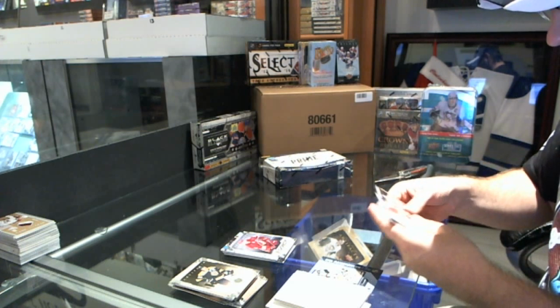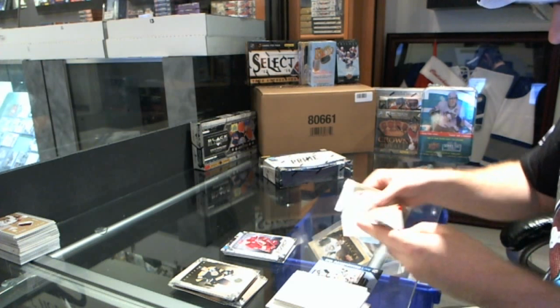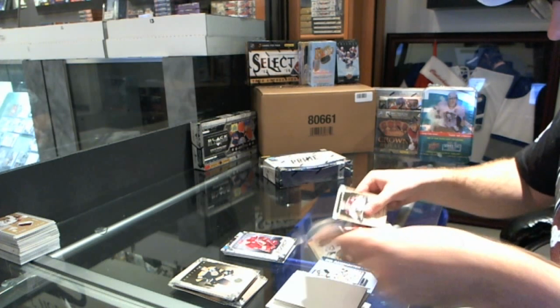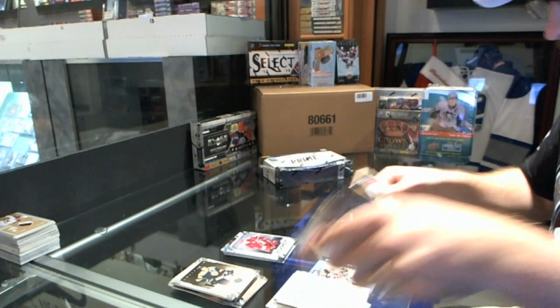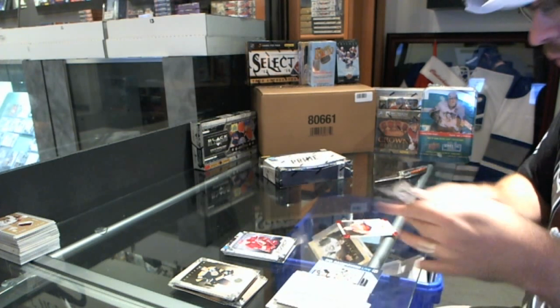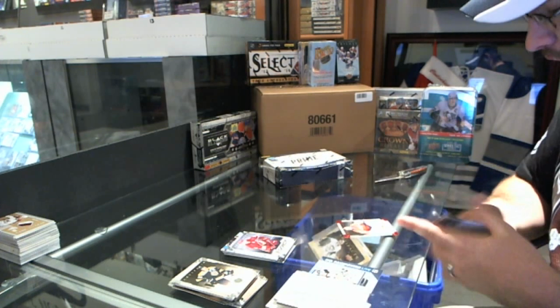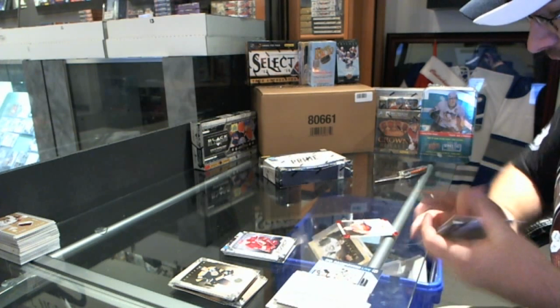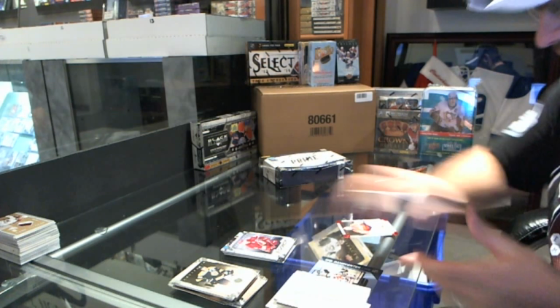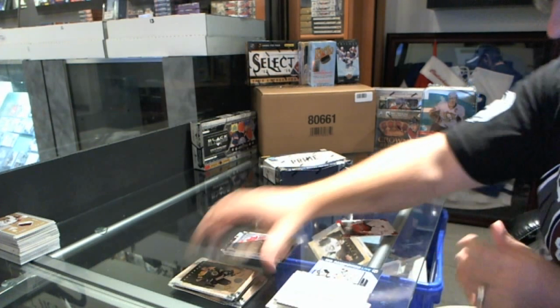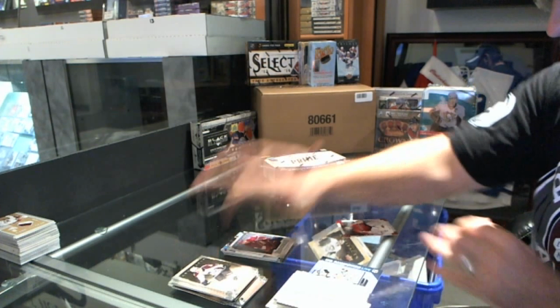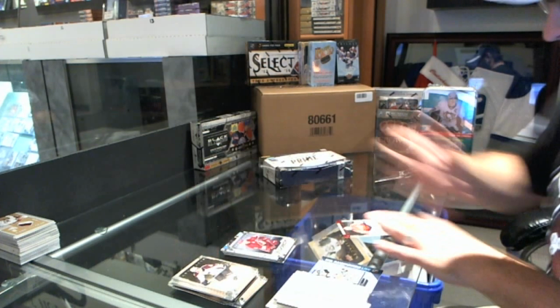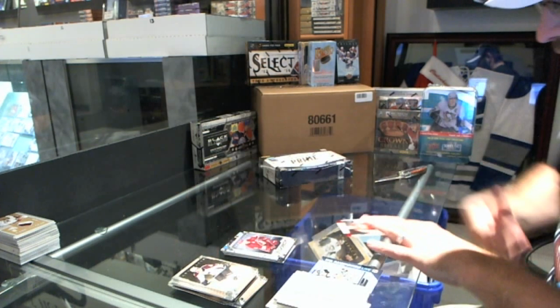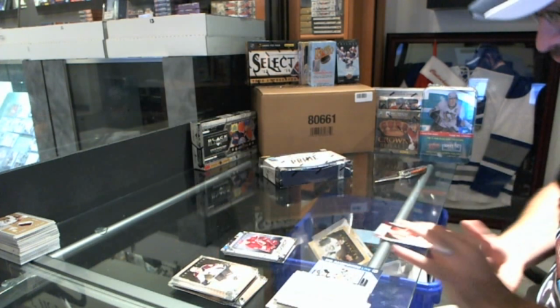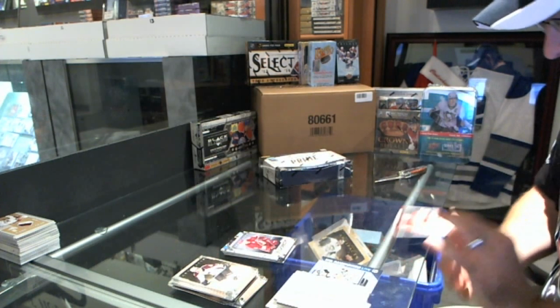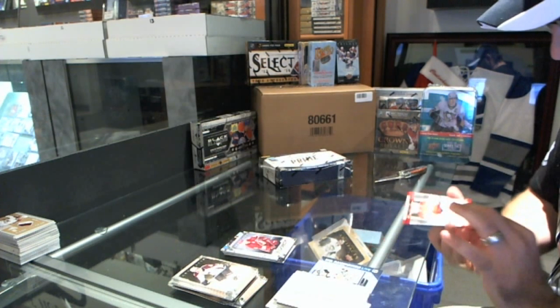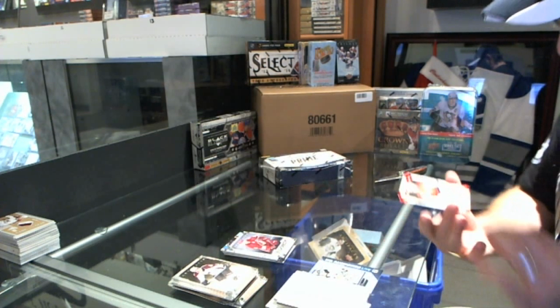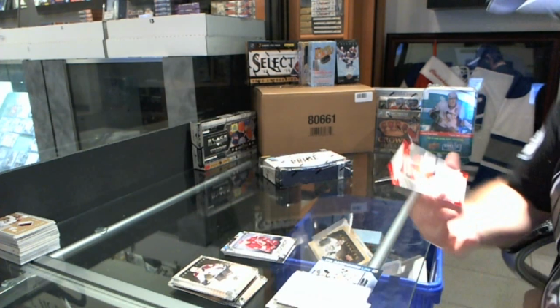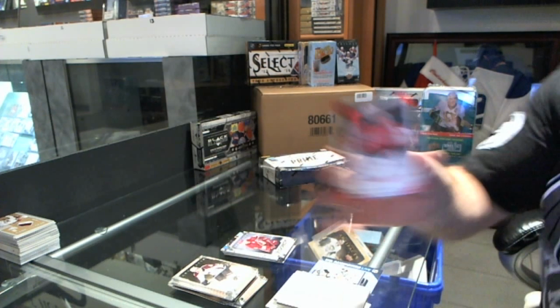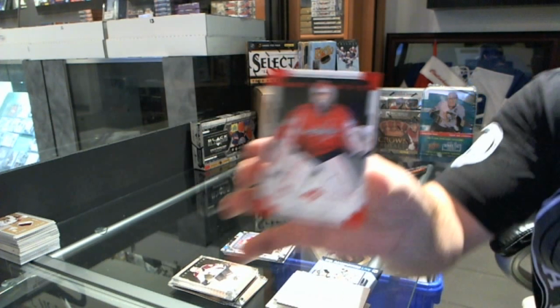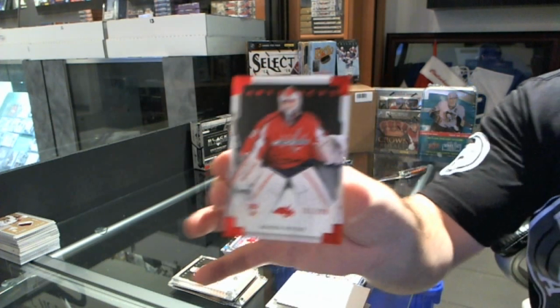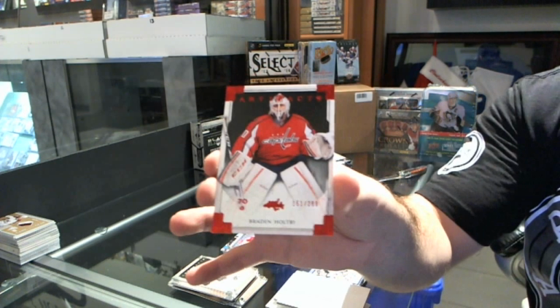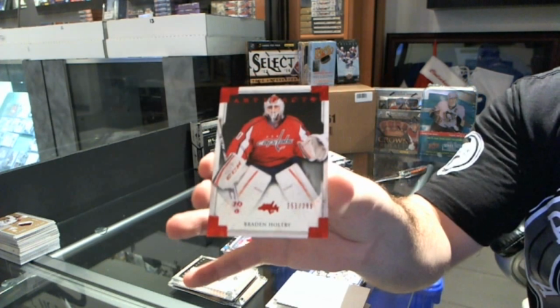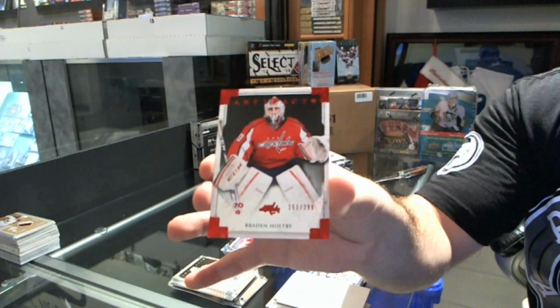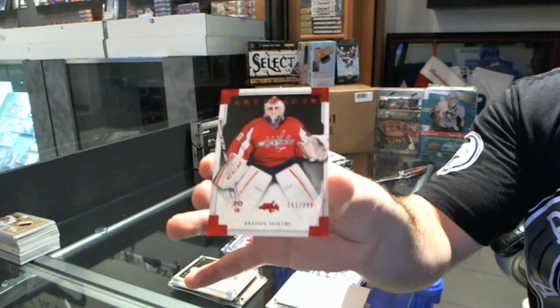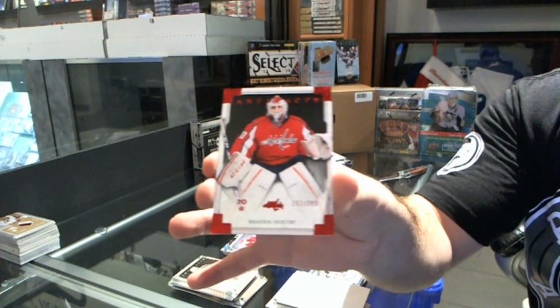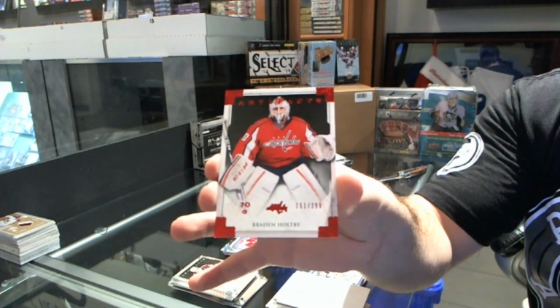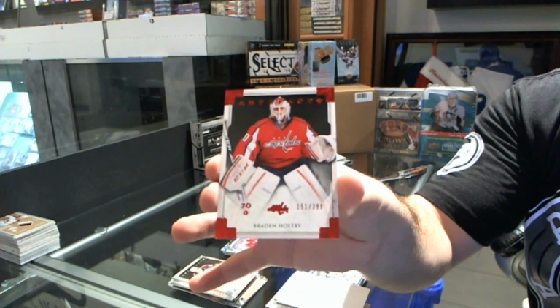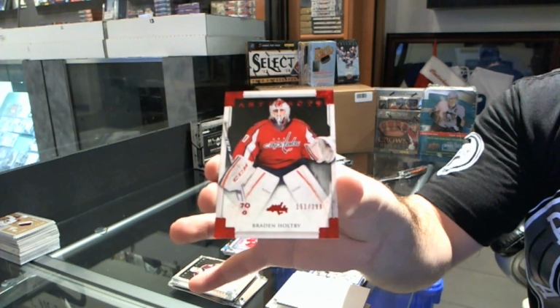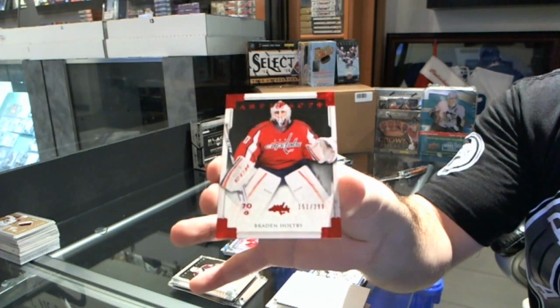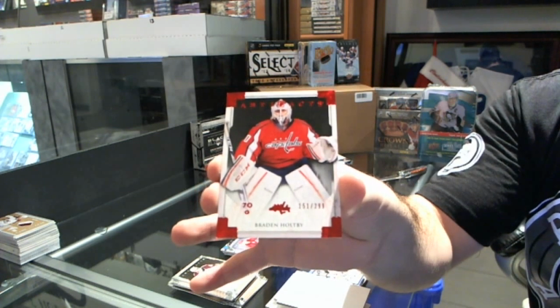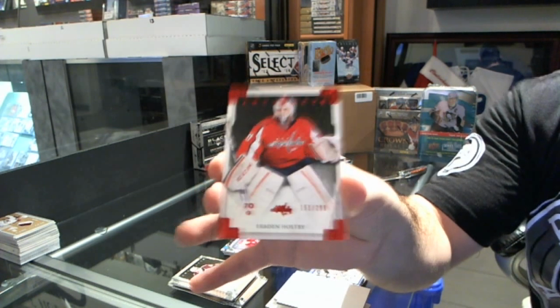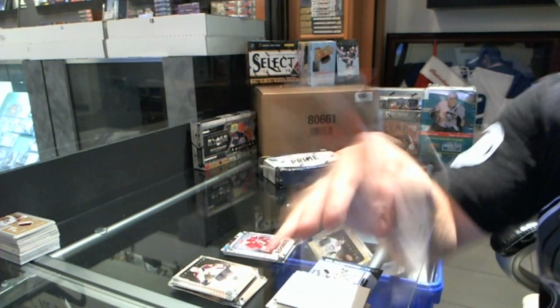And for the Washington Capitals, number 2 of 99, red goalie insert — Braden Colby.